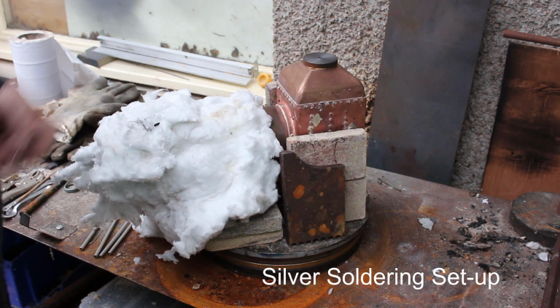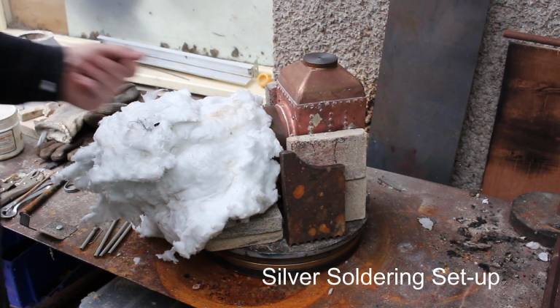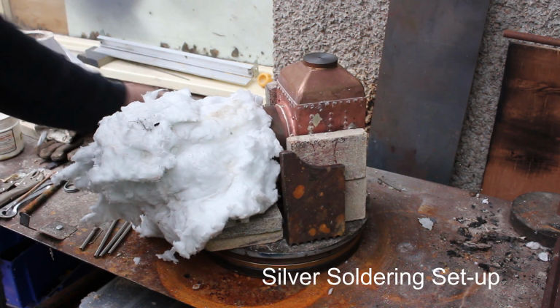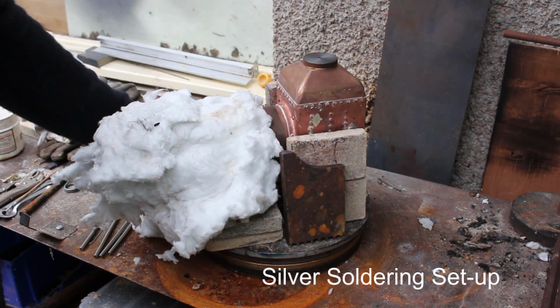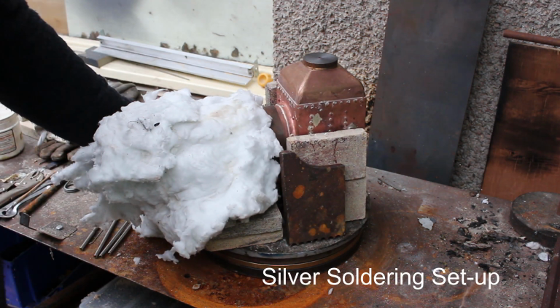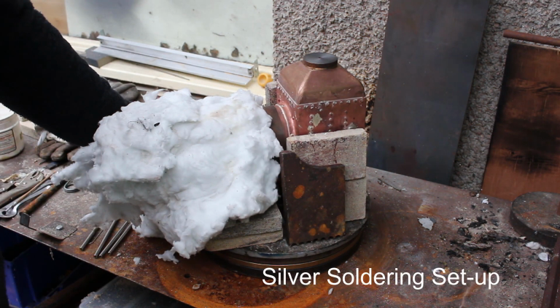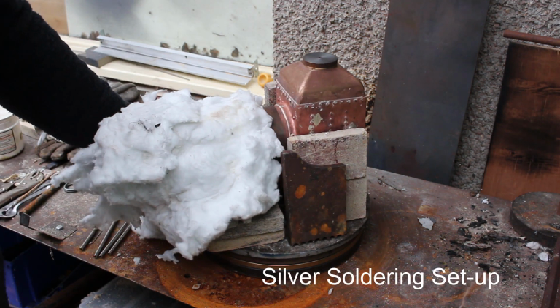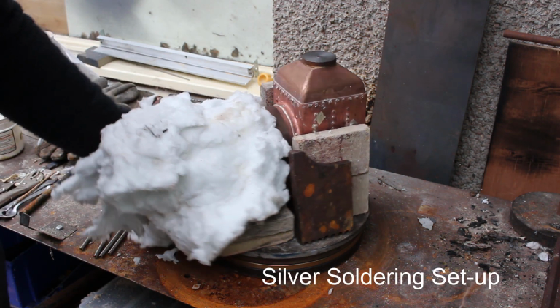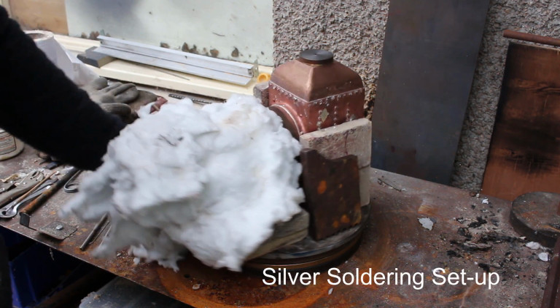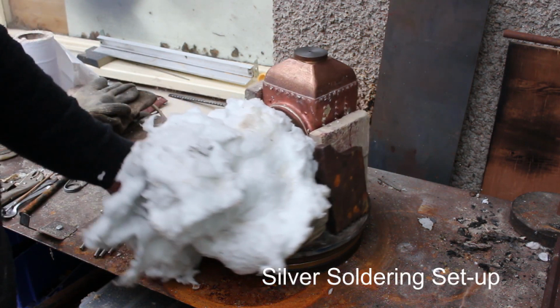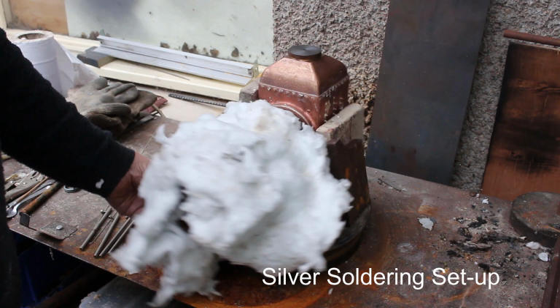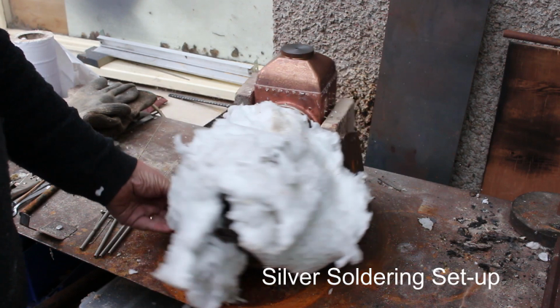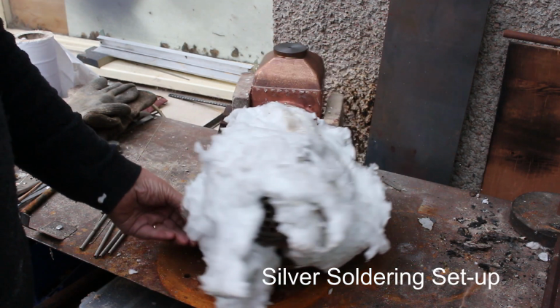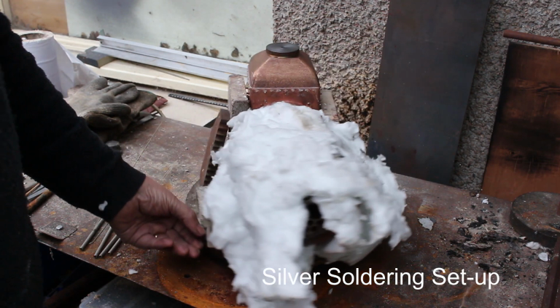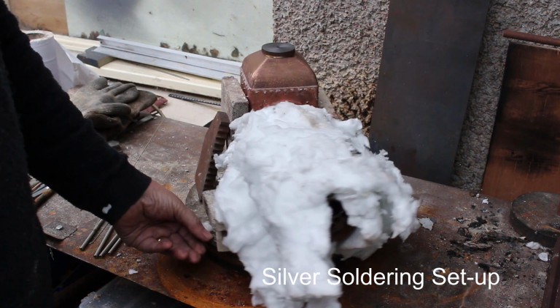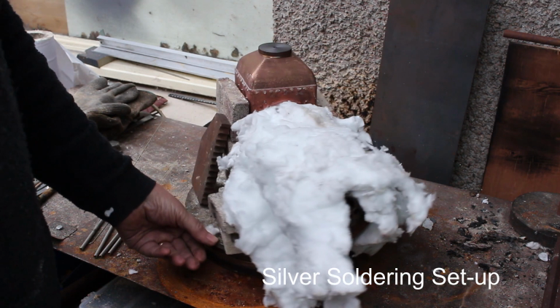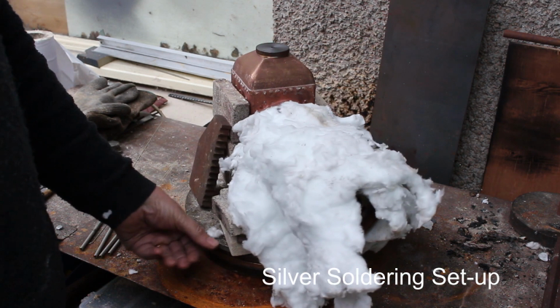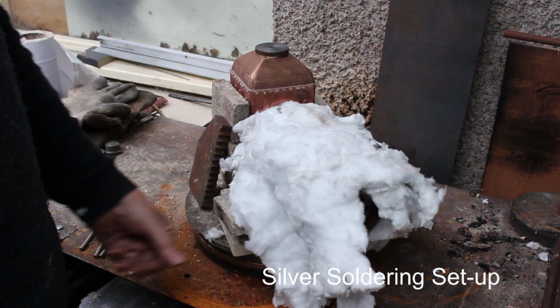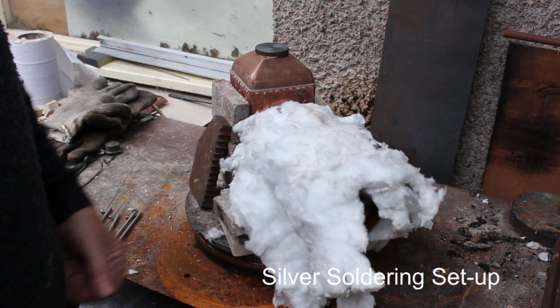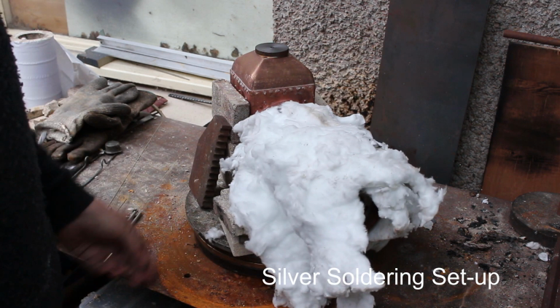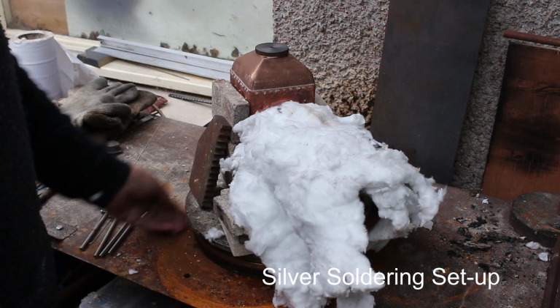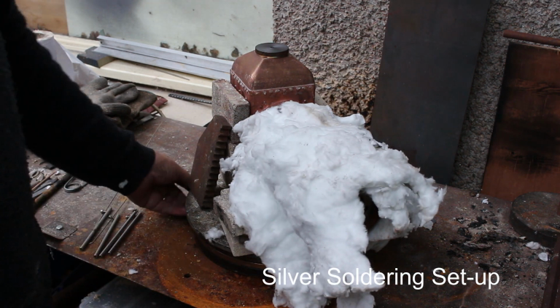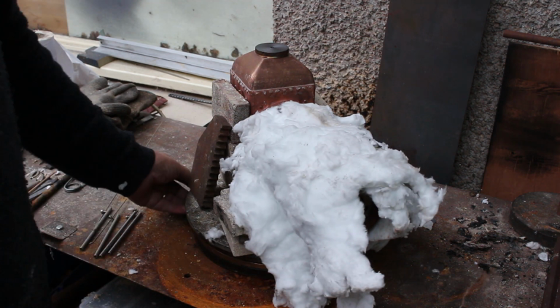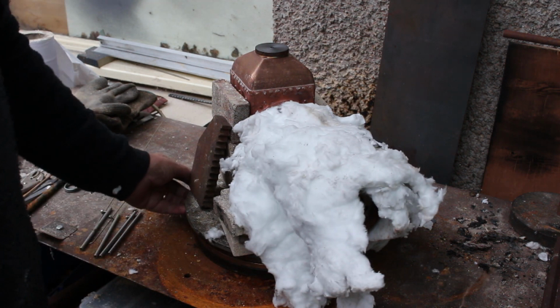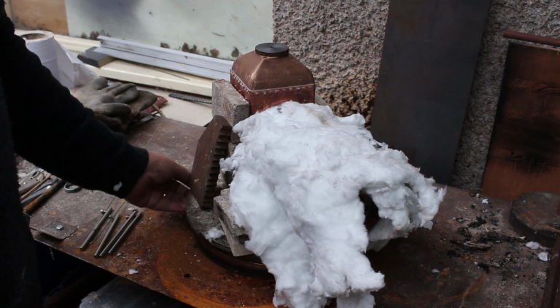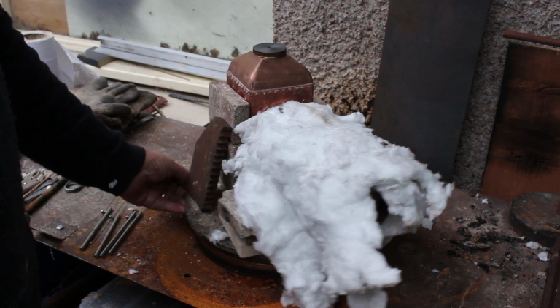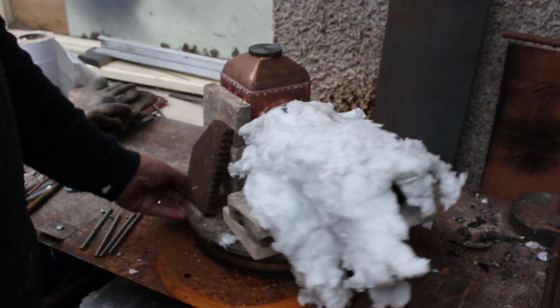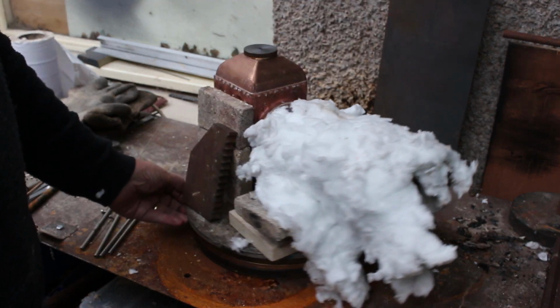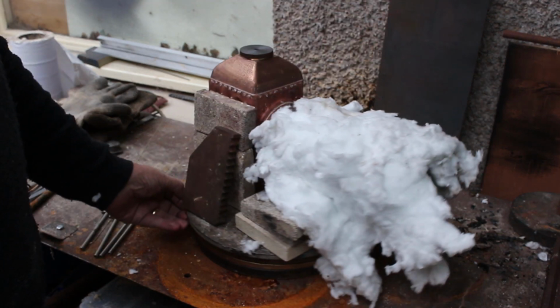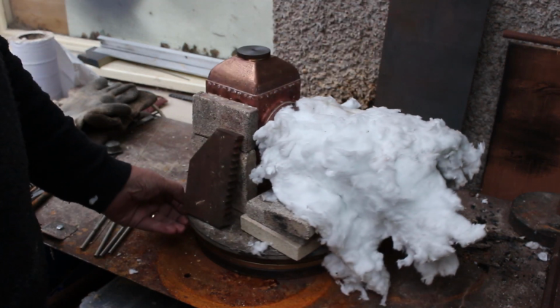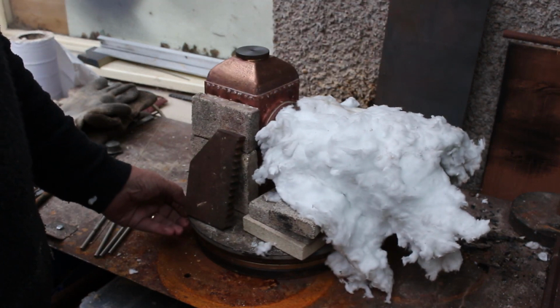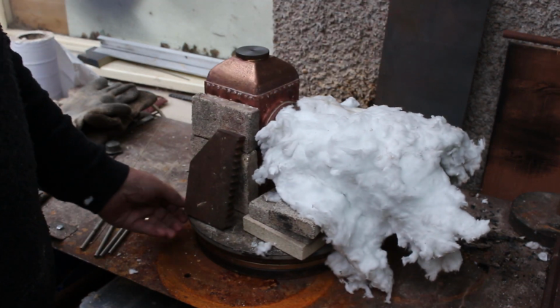Unfortunately I can't show any silver soldering of the dome — that's because I forgot to turn on the camera.